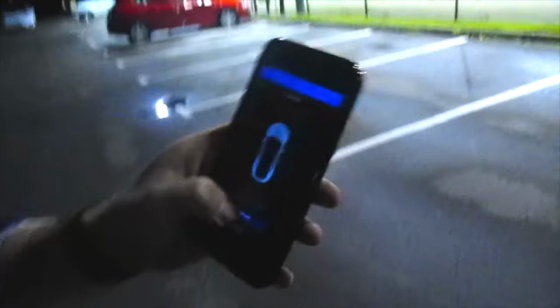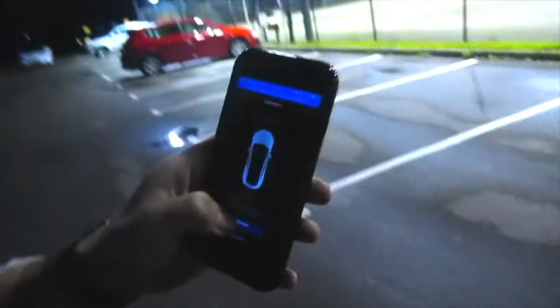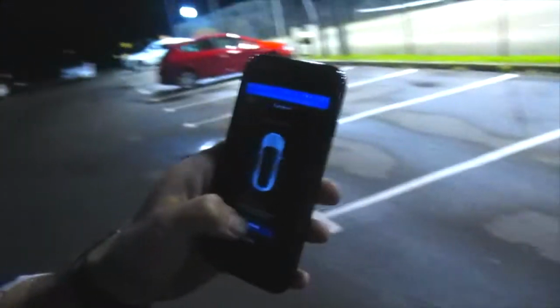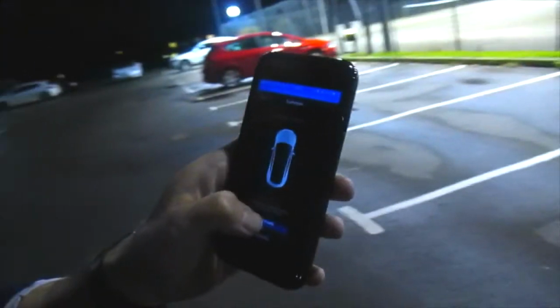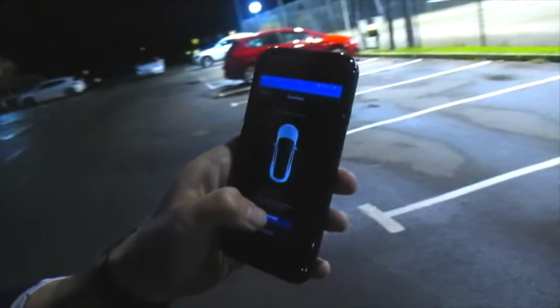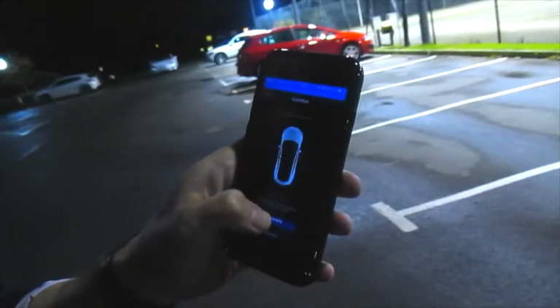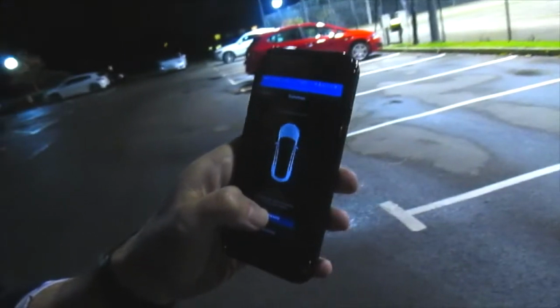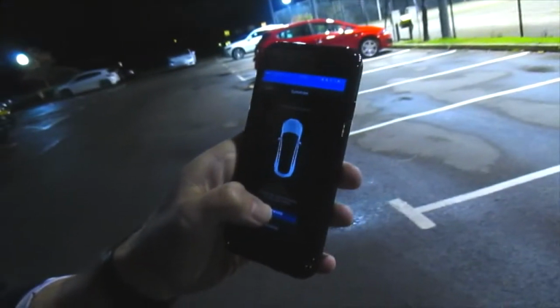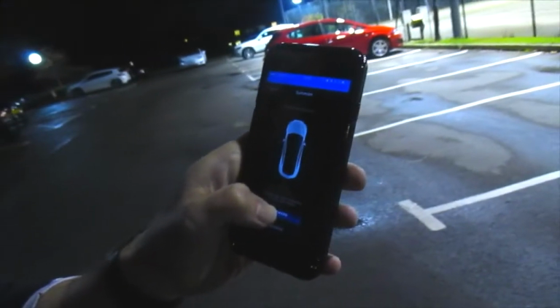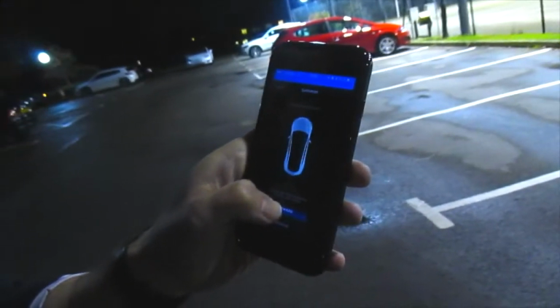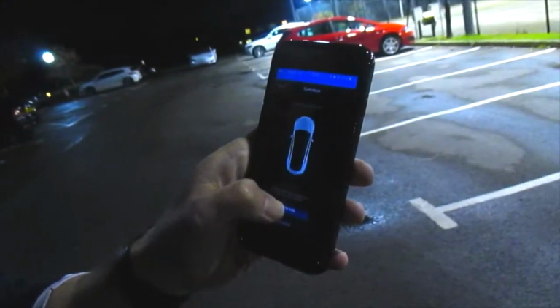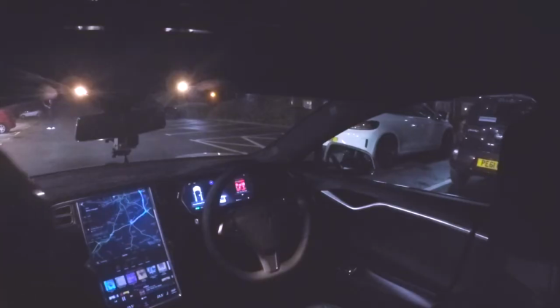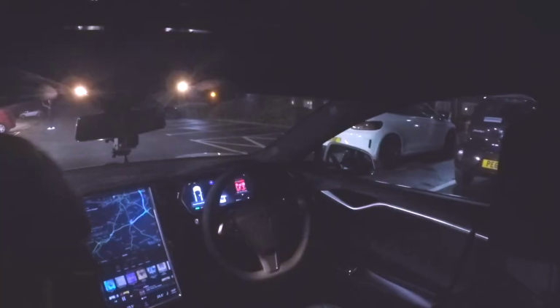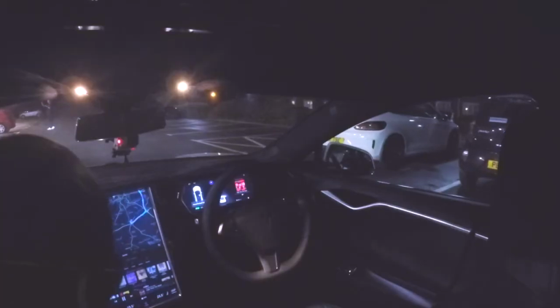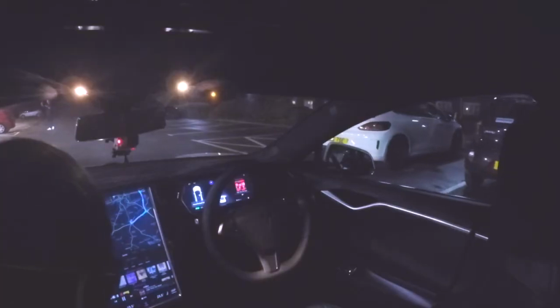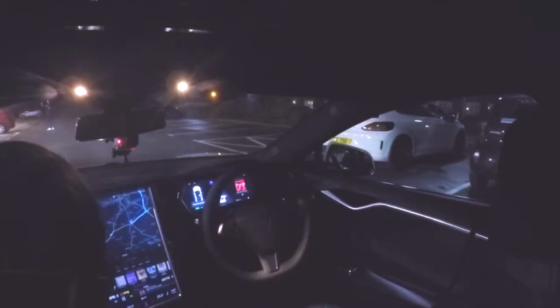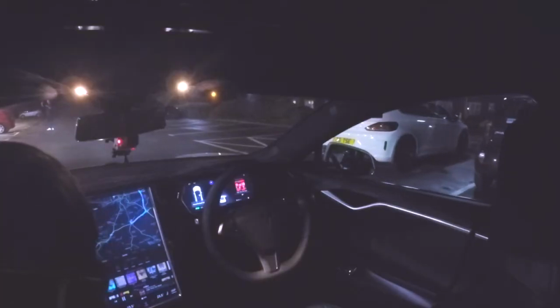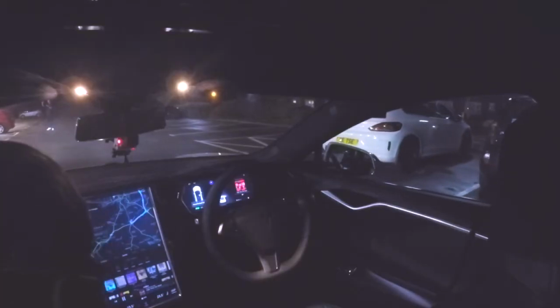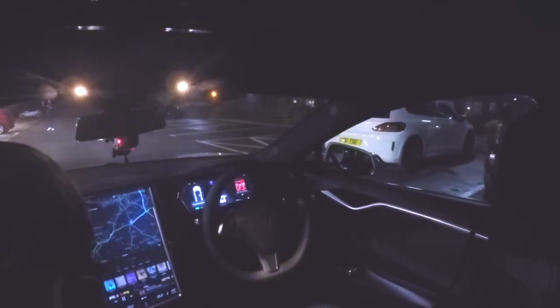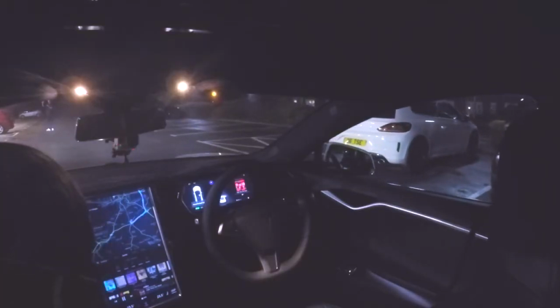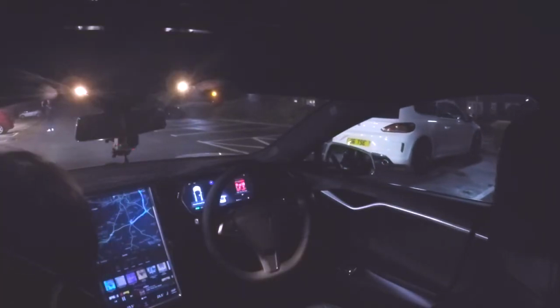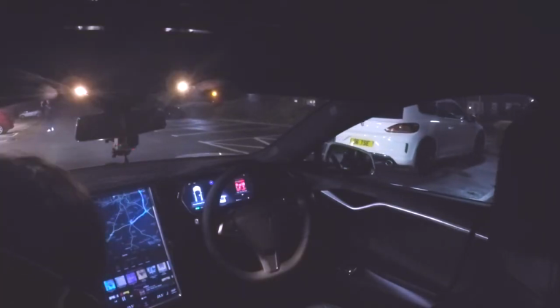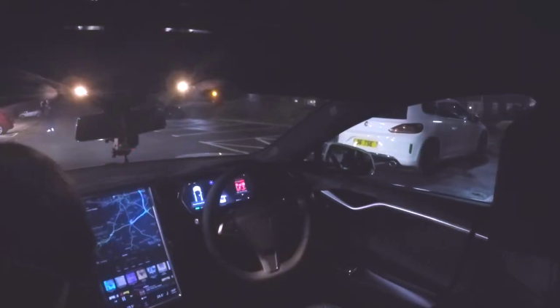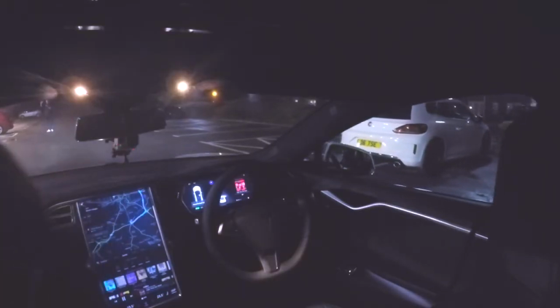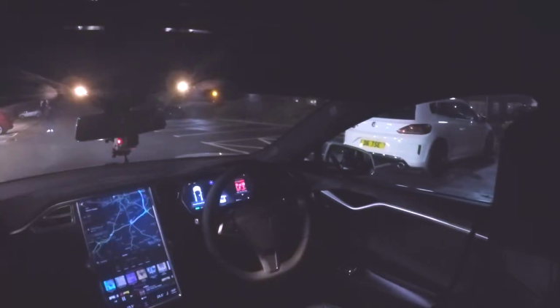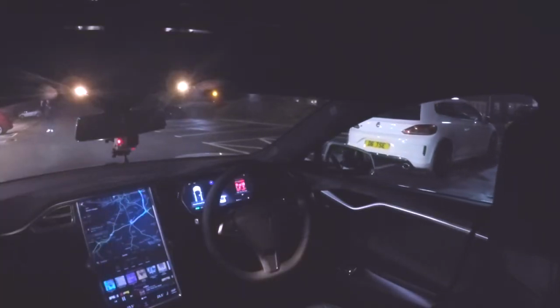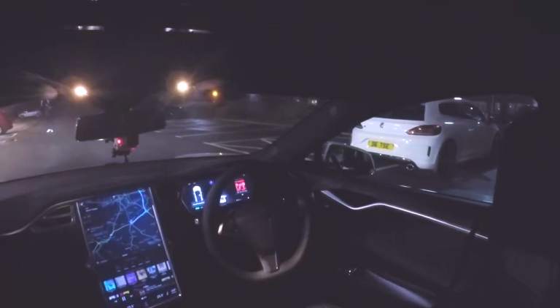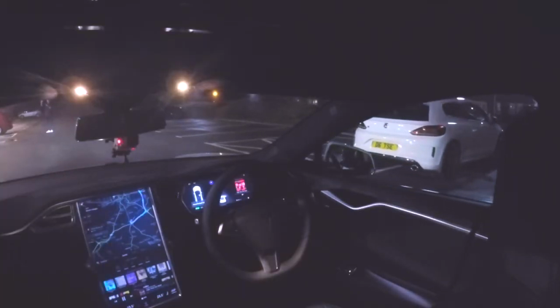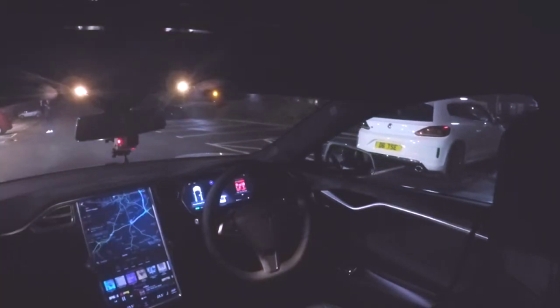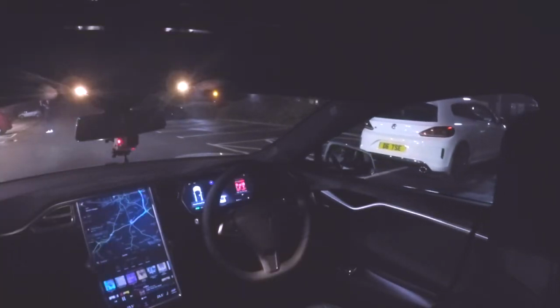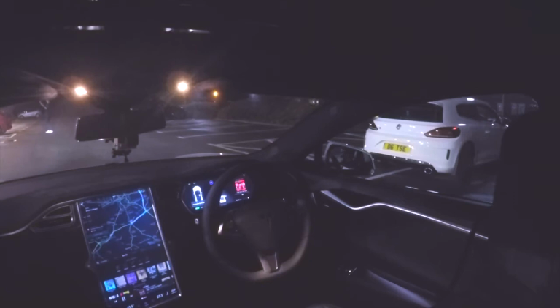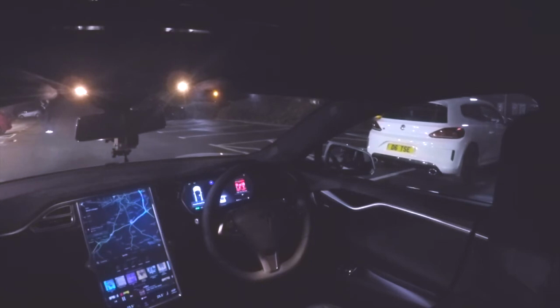The car is starting to move. Things are happening. We're moving. There's no one driving.